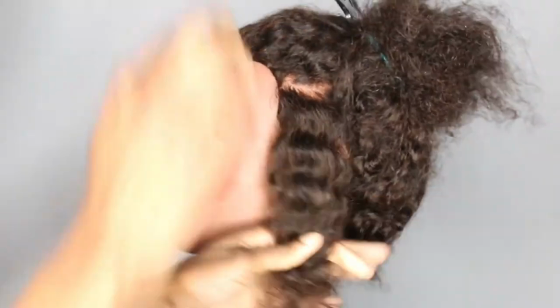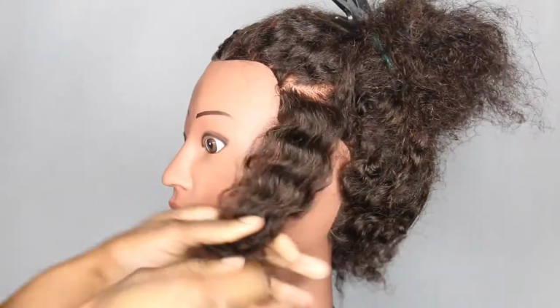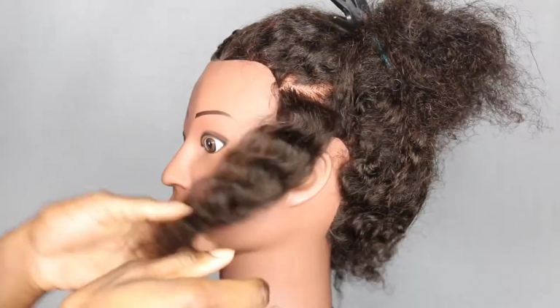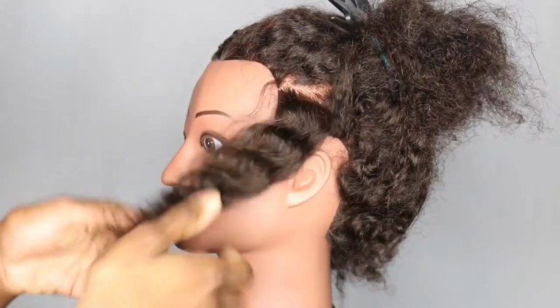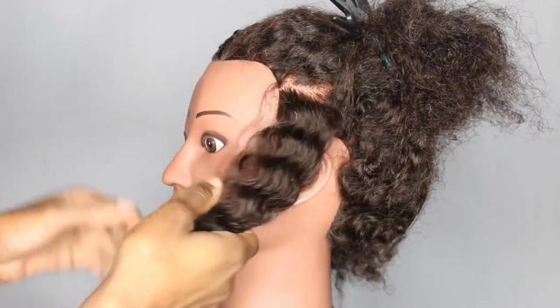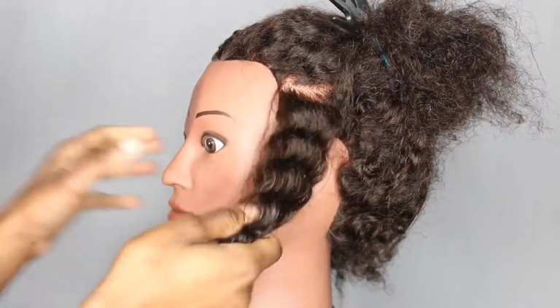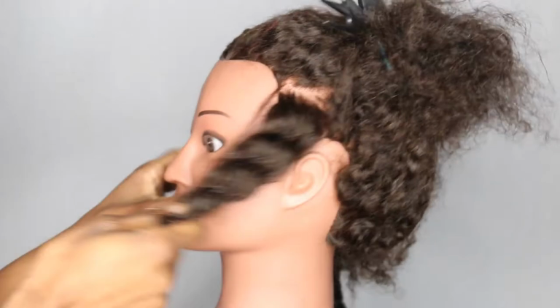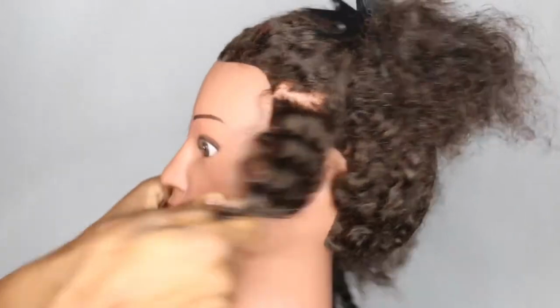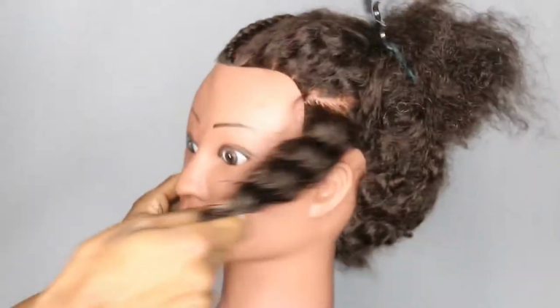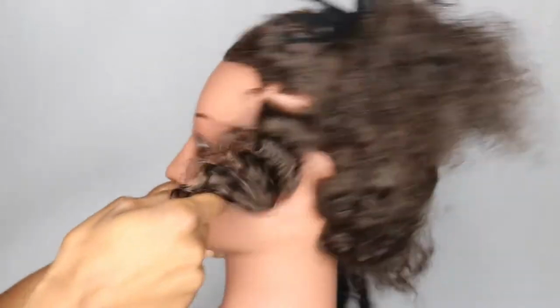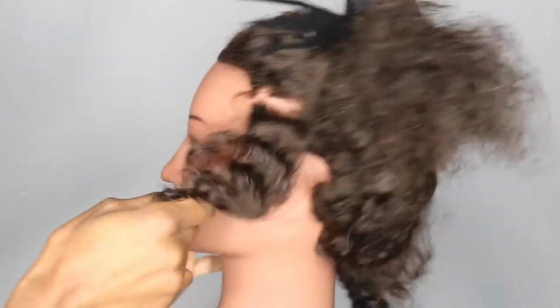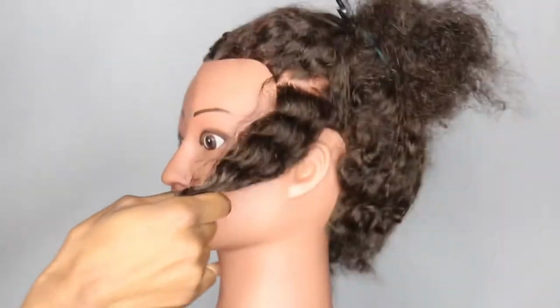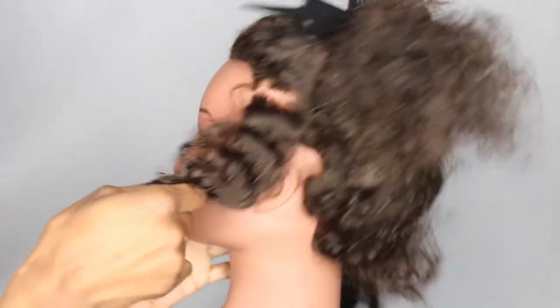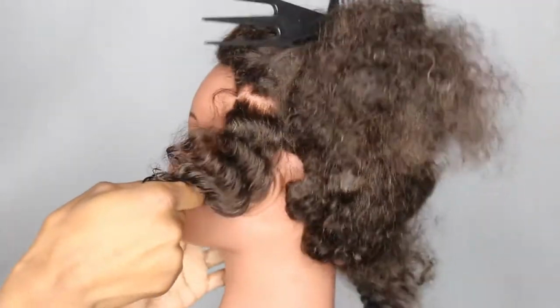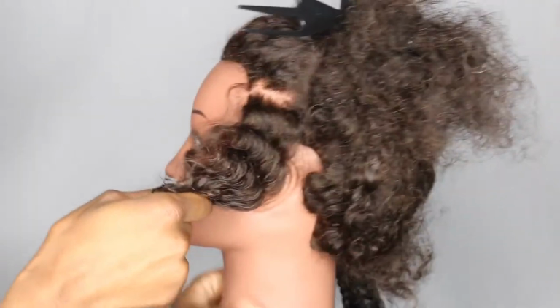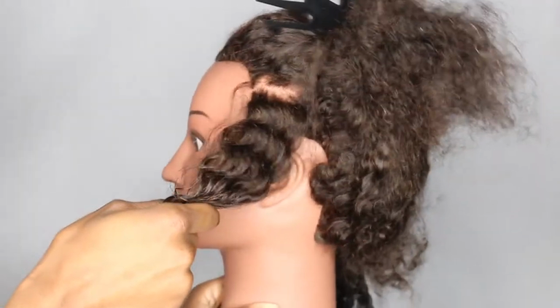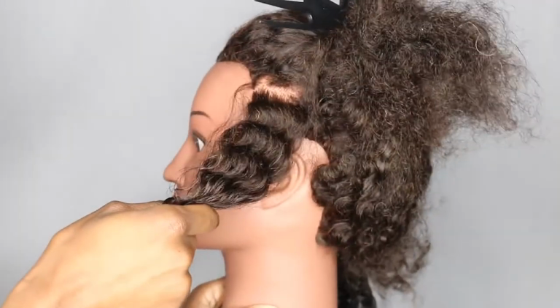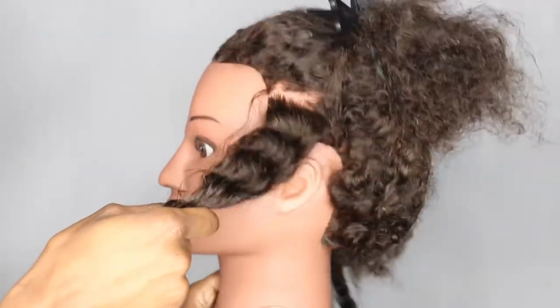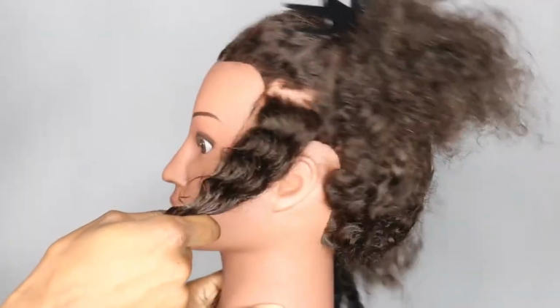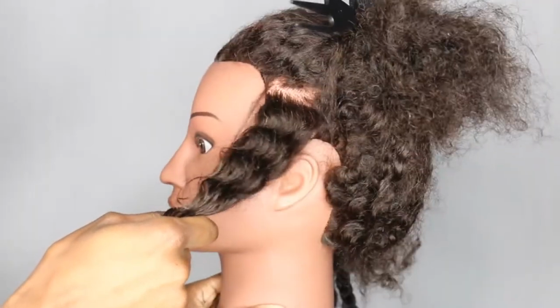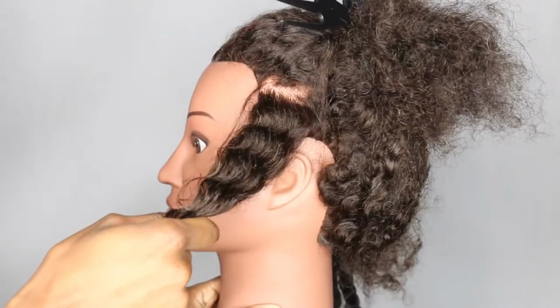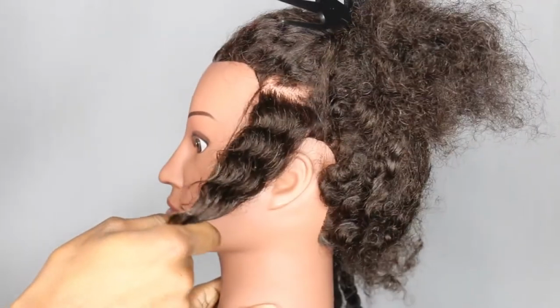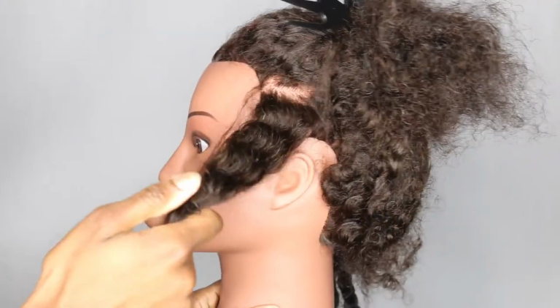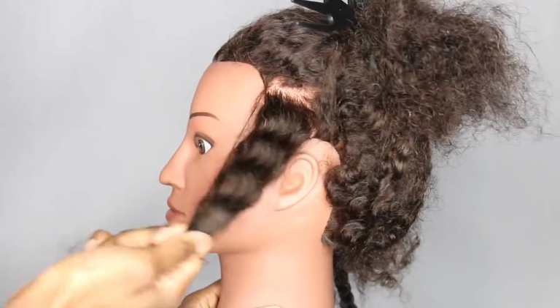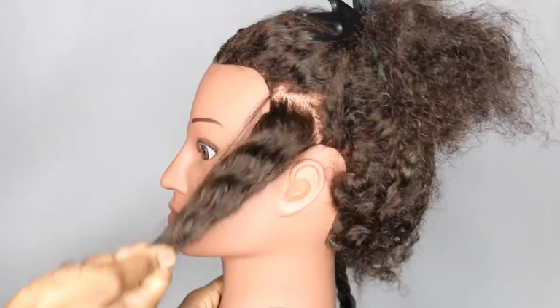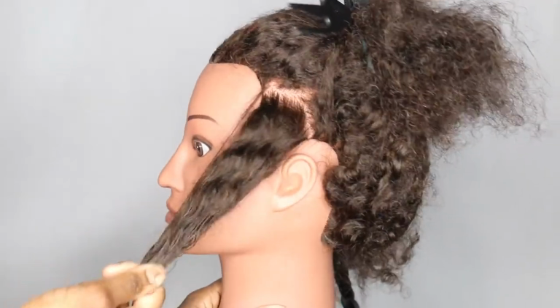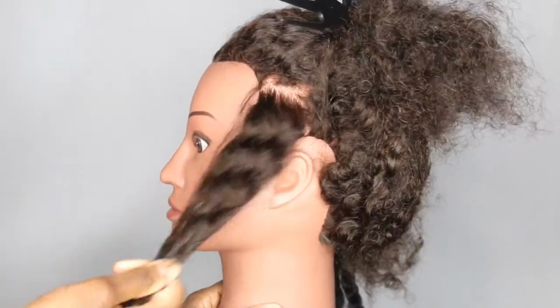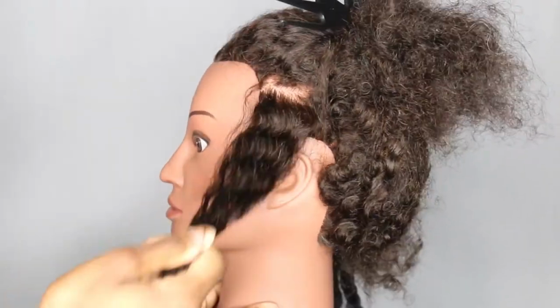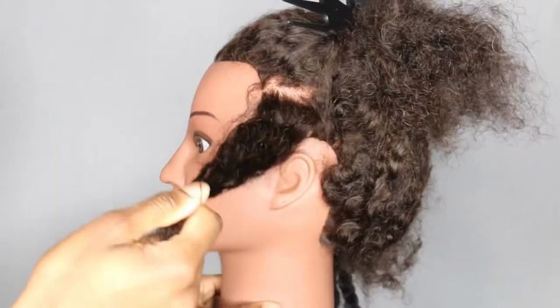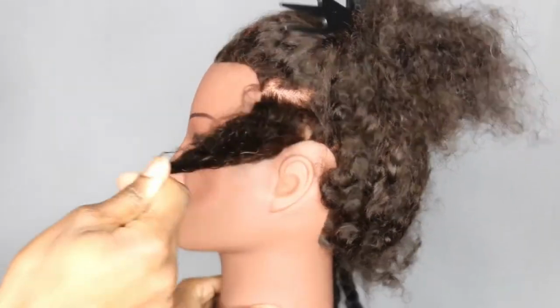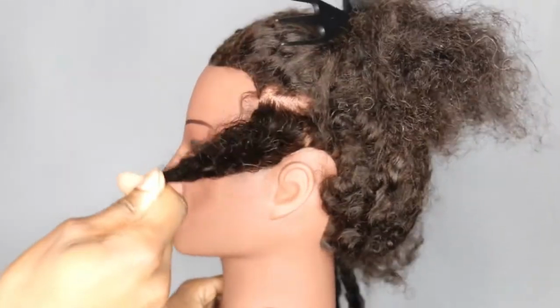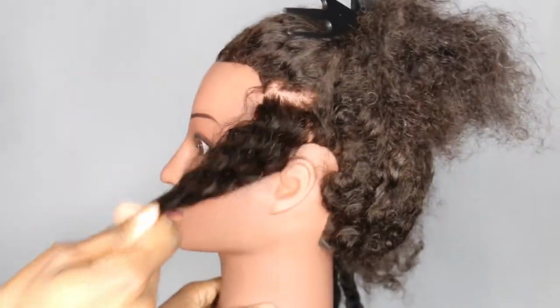Apologies in advance if she keeps doing that, because this thing isn't a mannequin head holder — it's just a tripod.